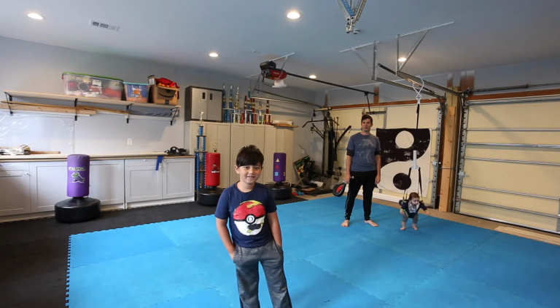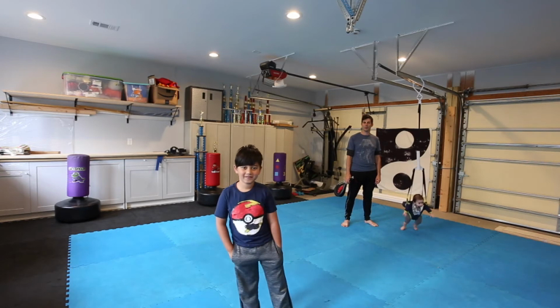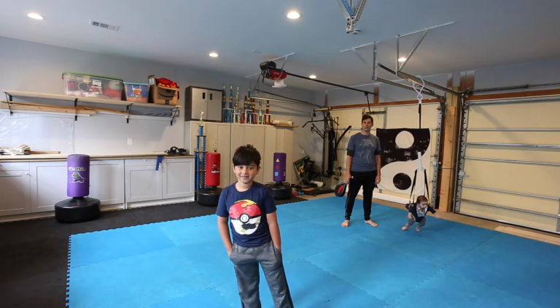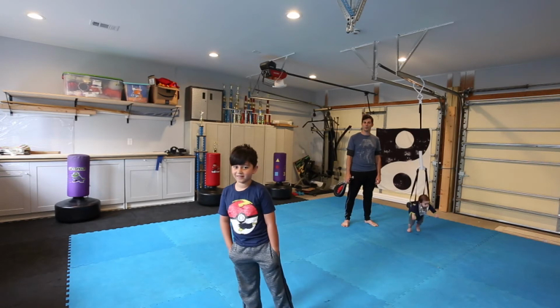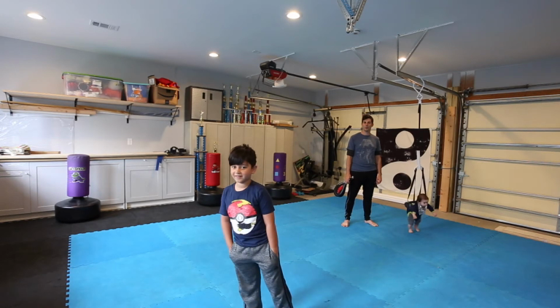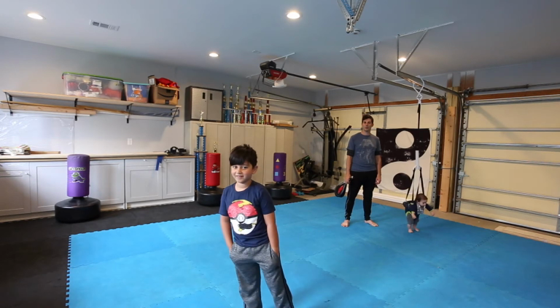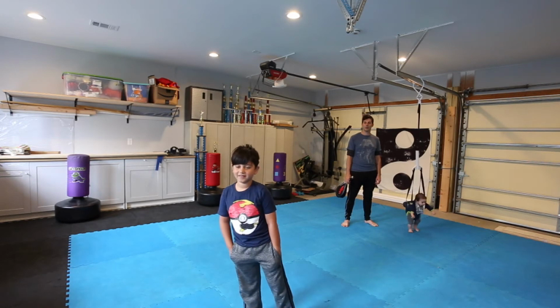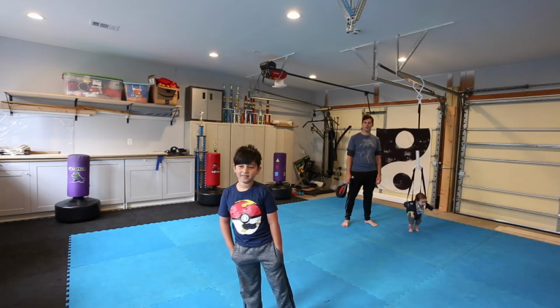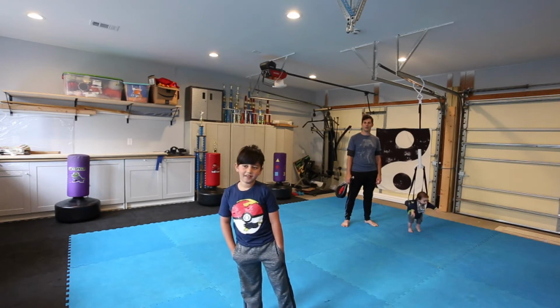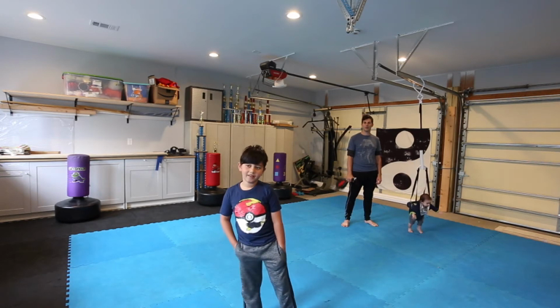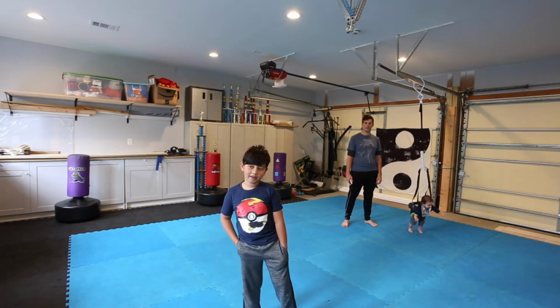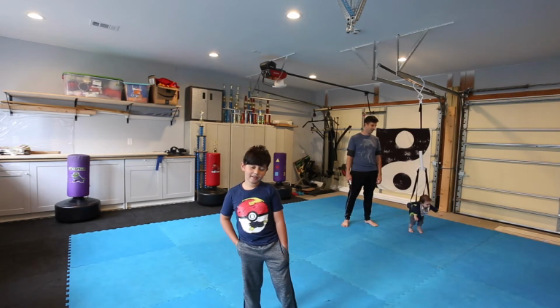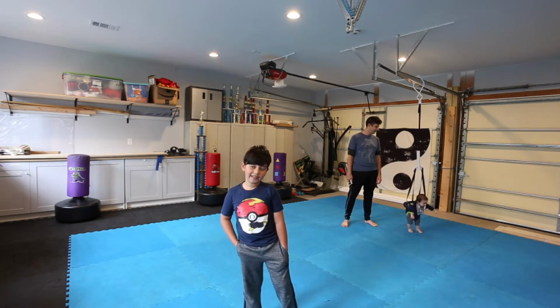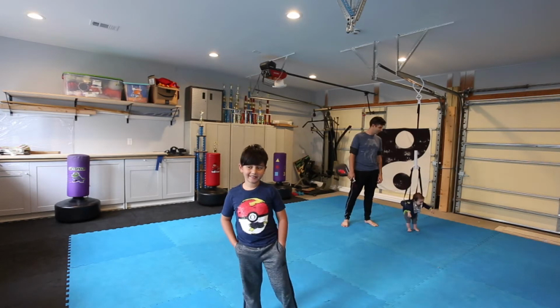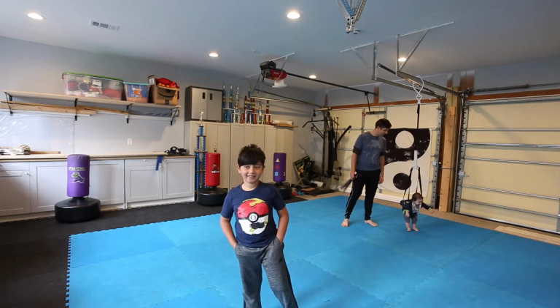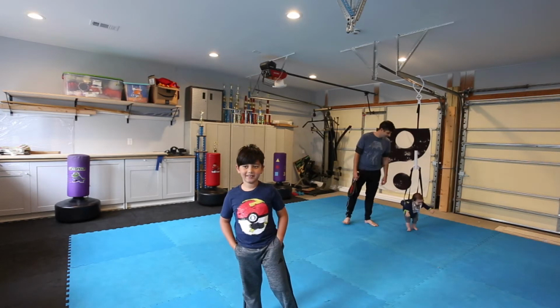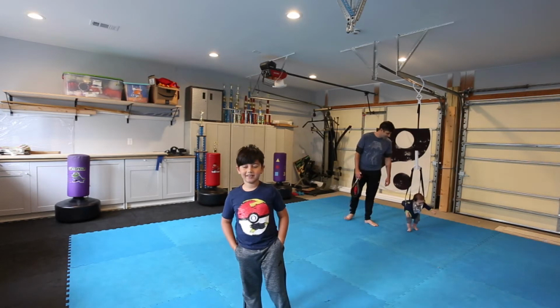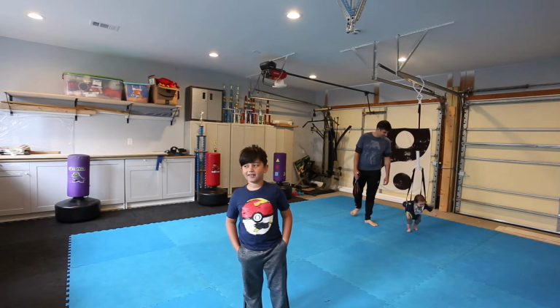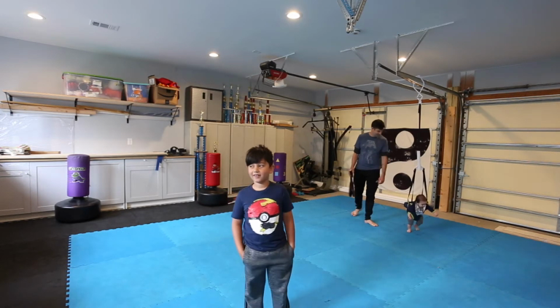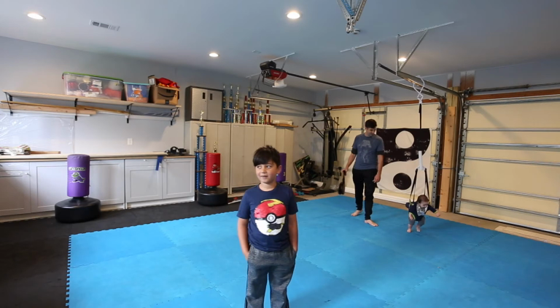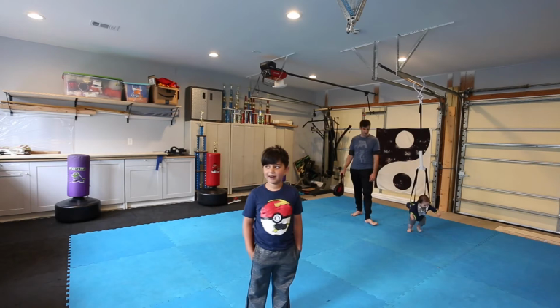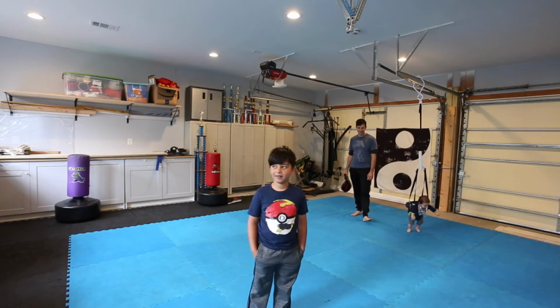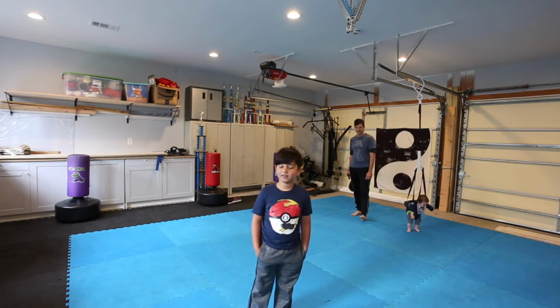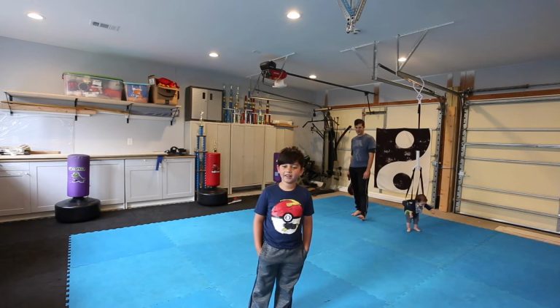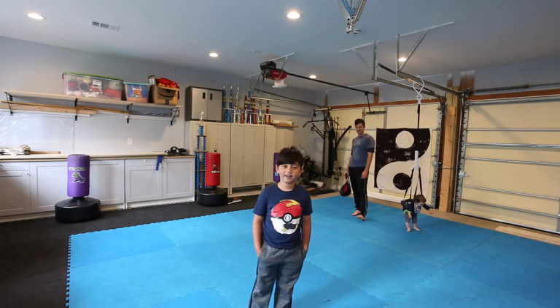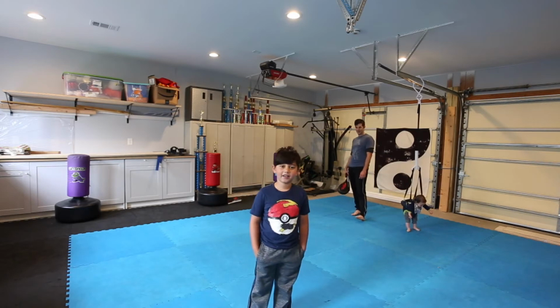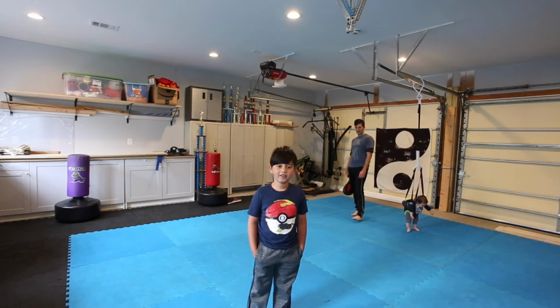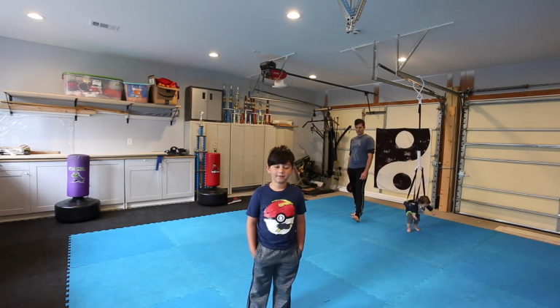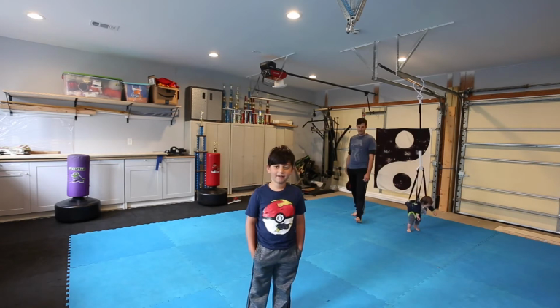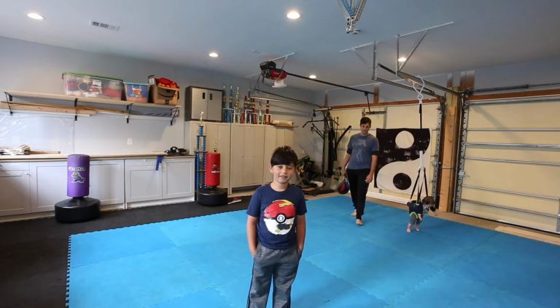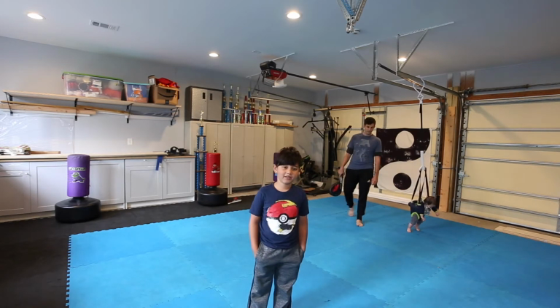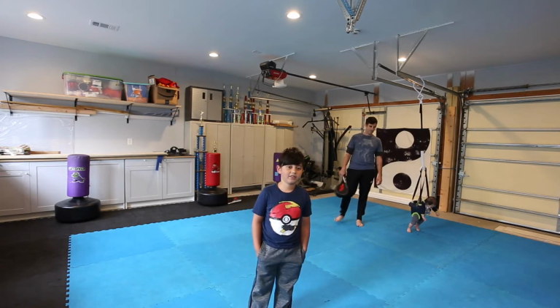What kicks are they? Roundhouse, turn around, side kick, jump roundhouse.